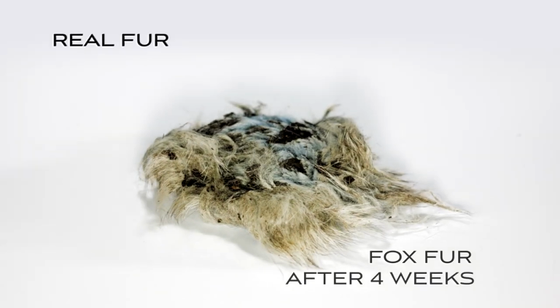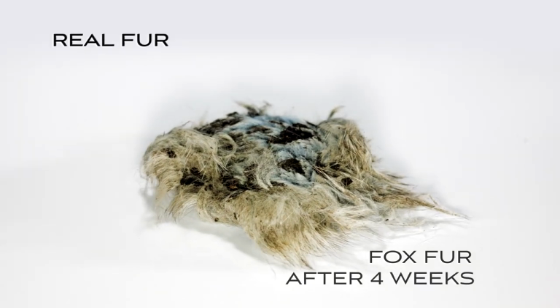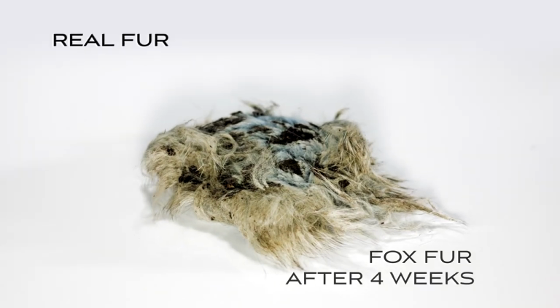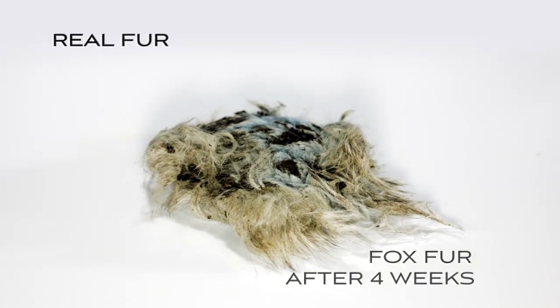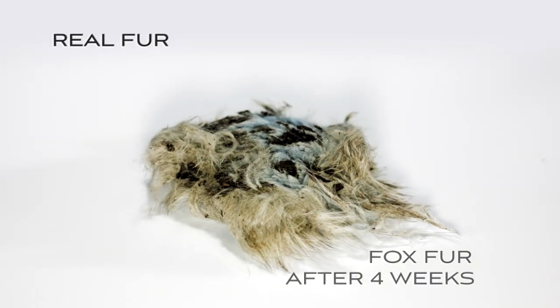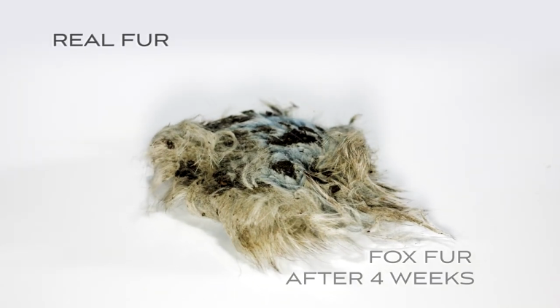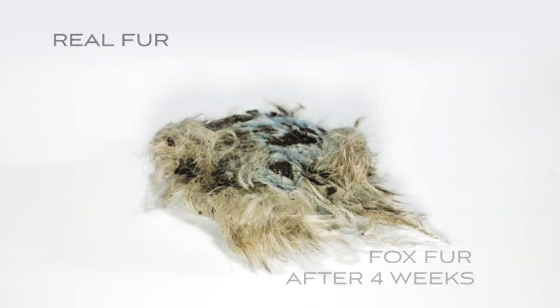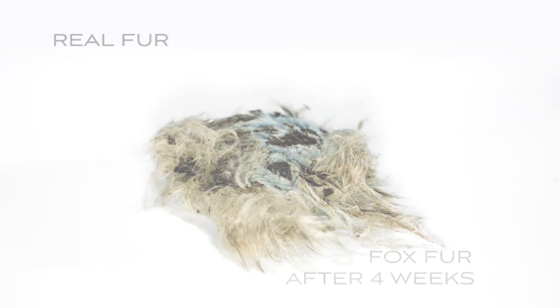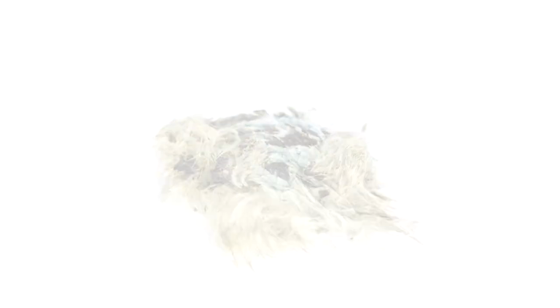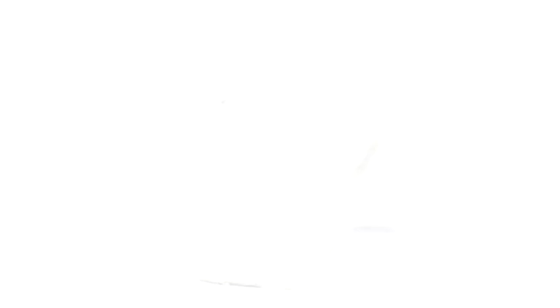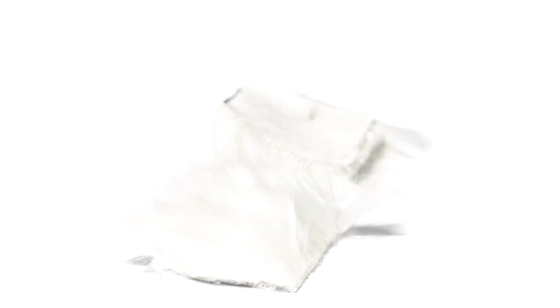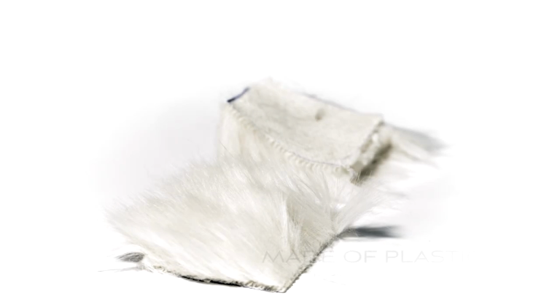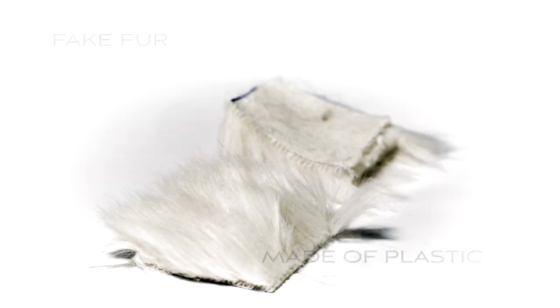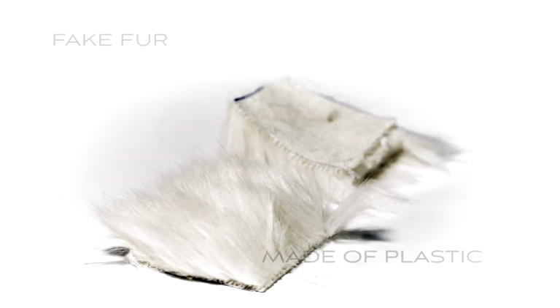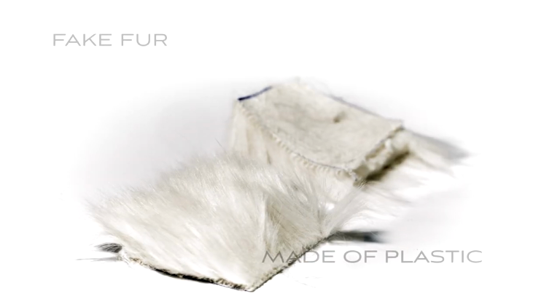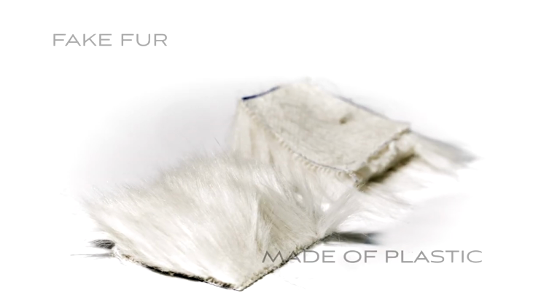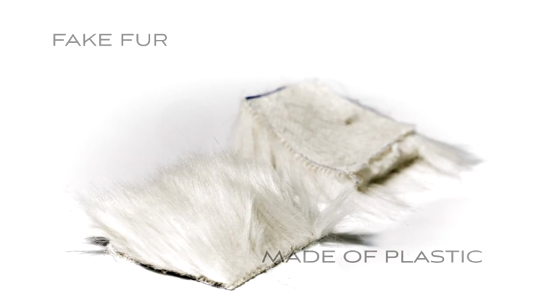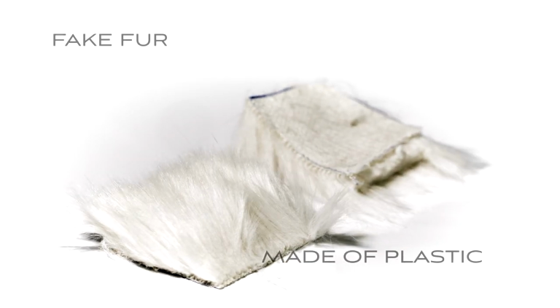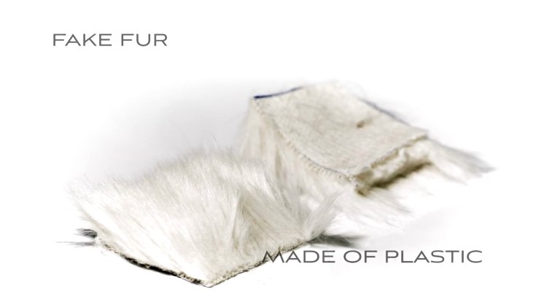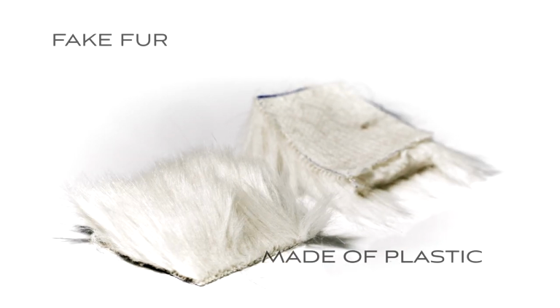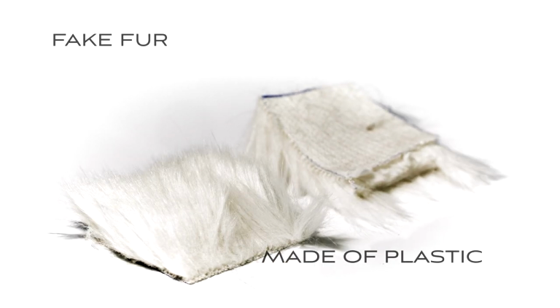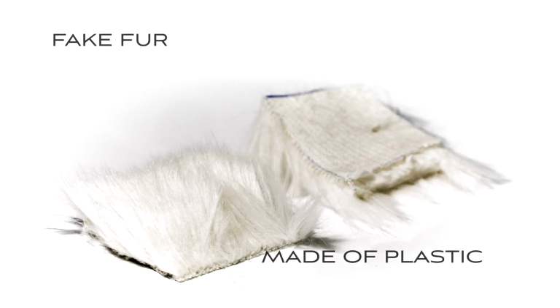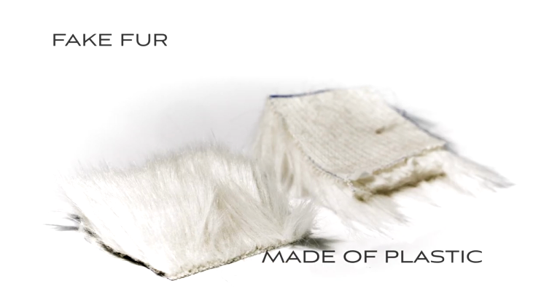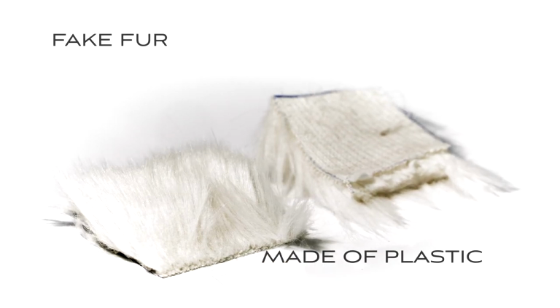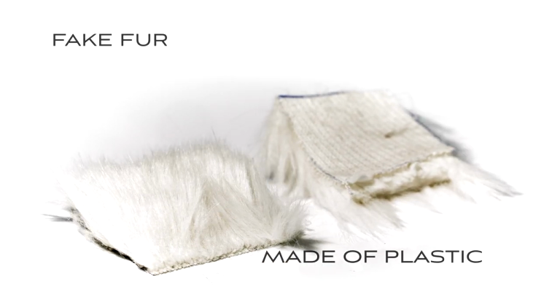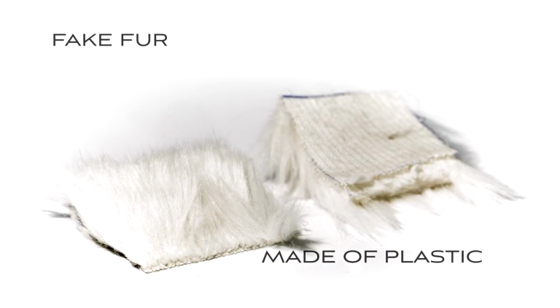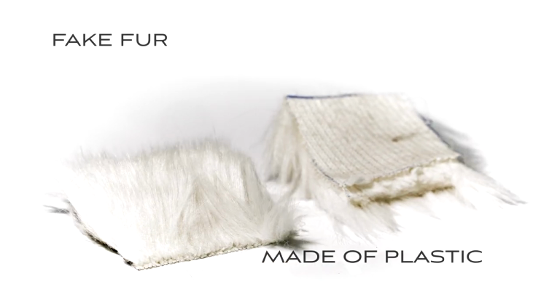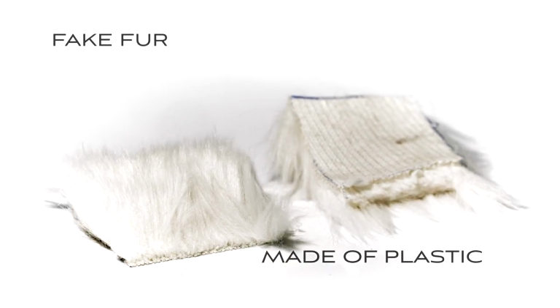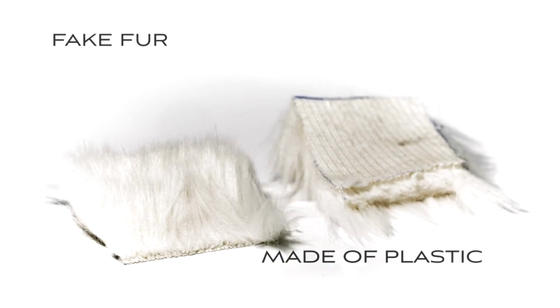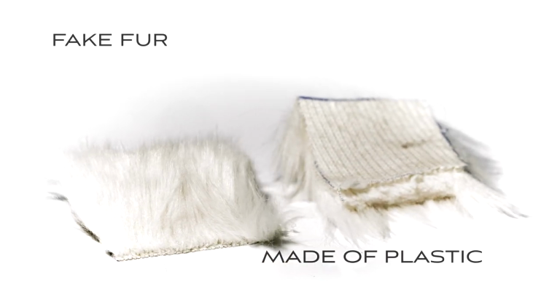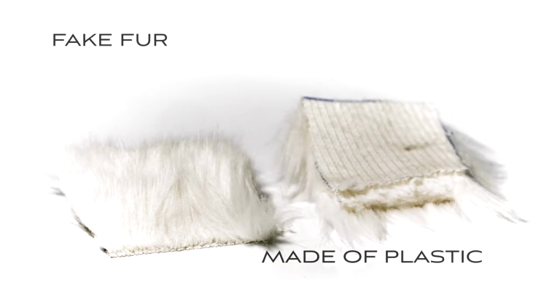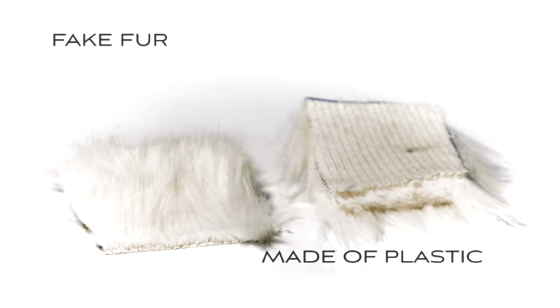On the contrary, the bacteria were not able to consume the fake fur and we didn't measure any biogas production.